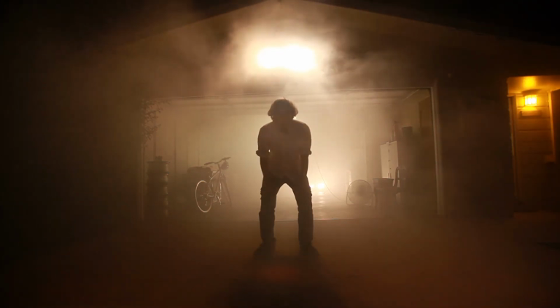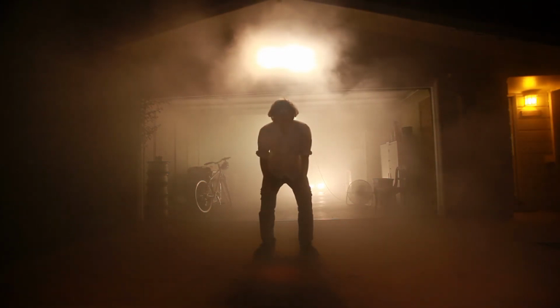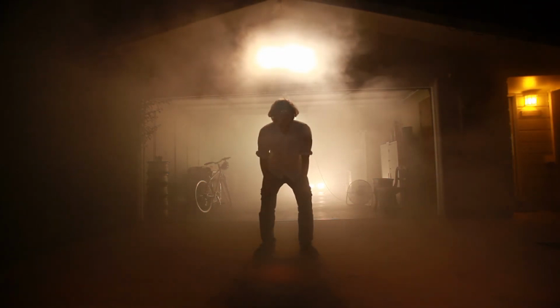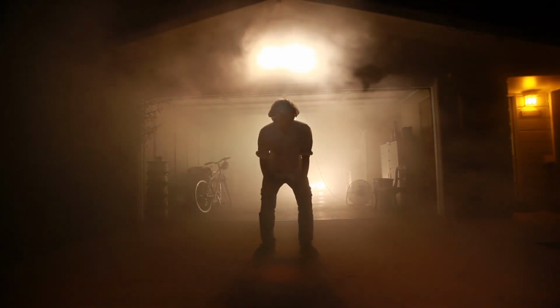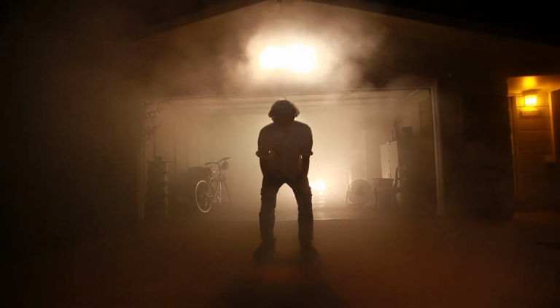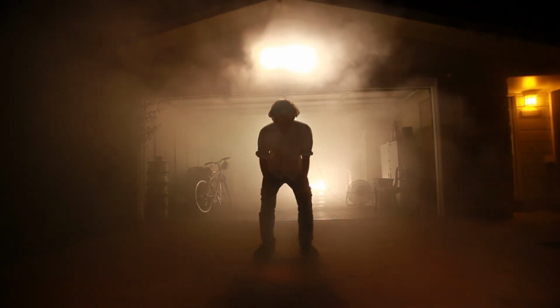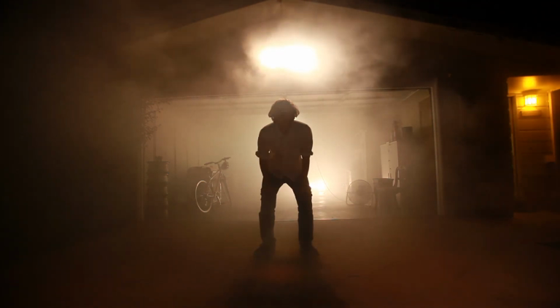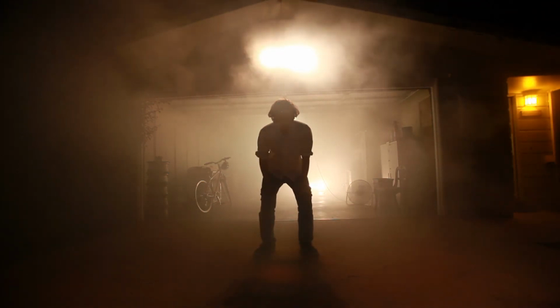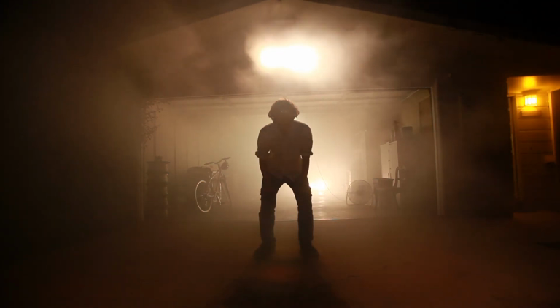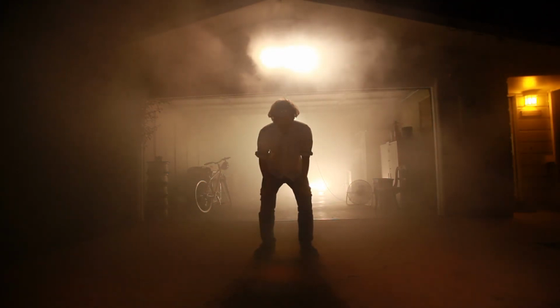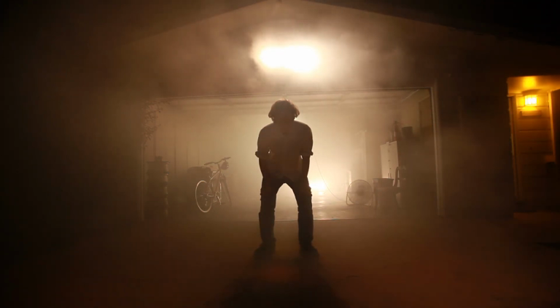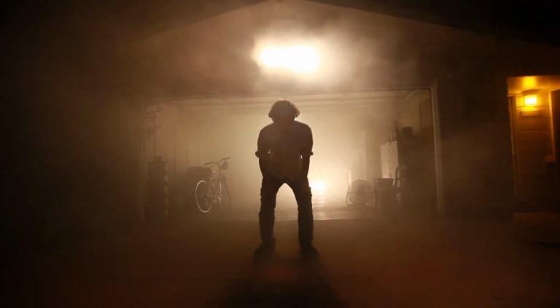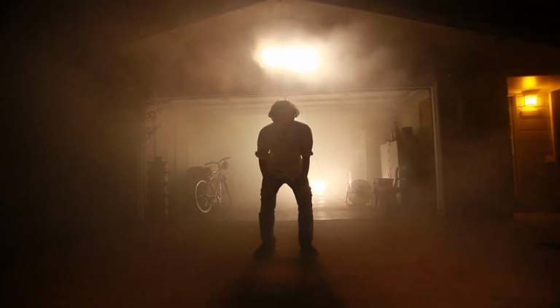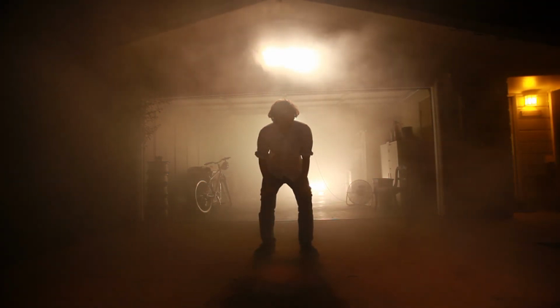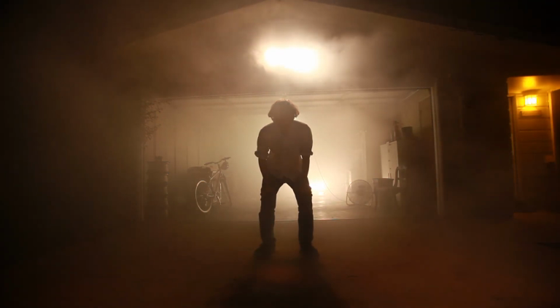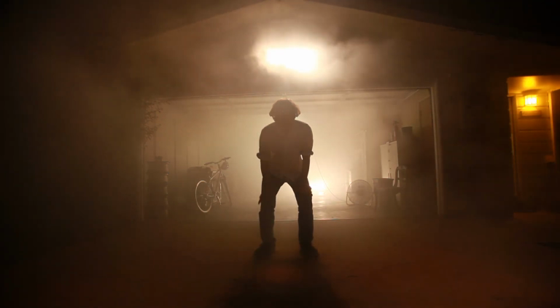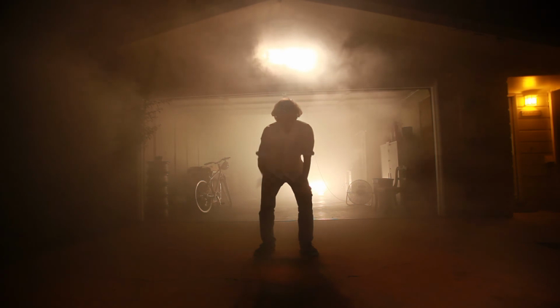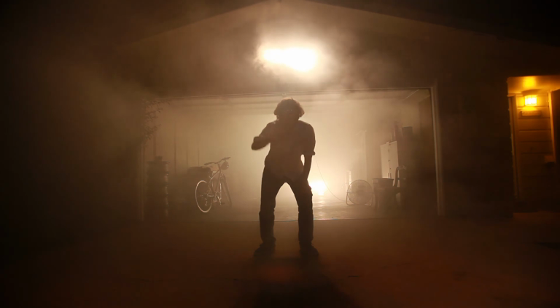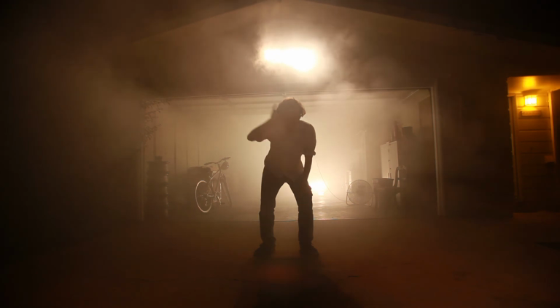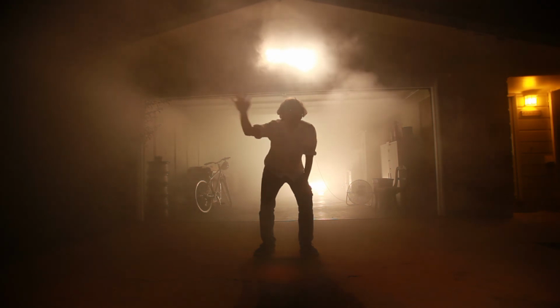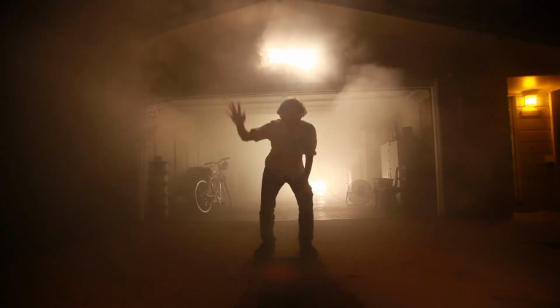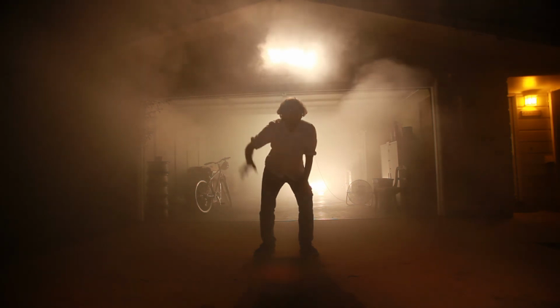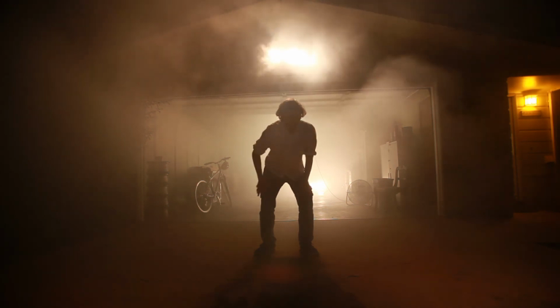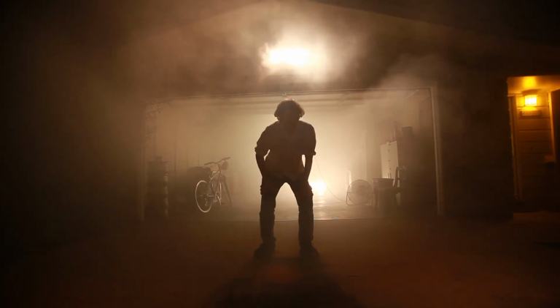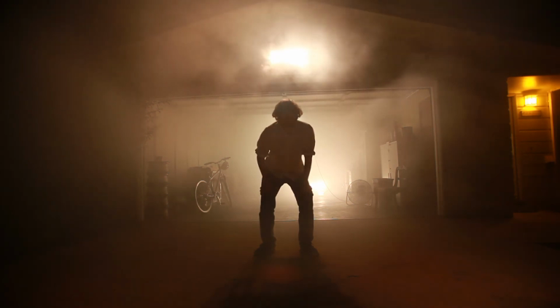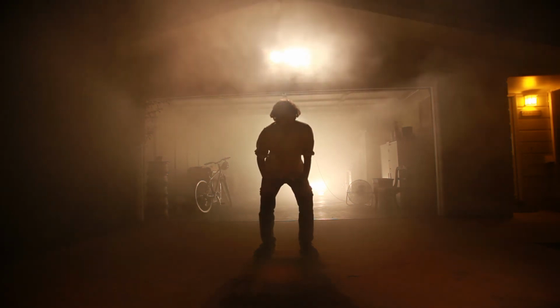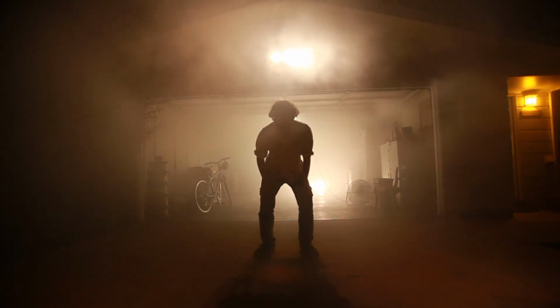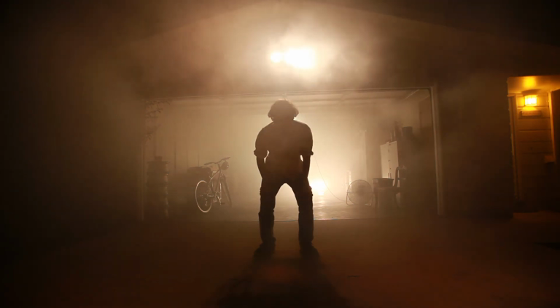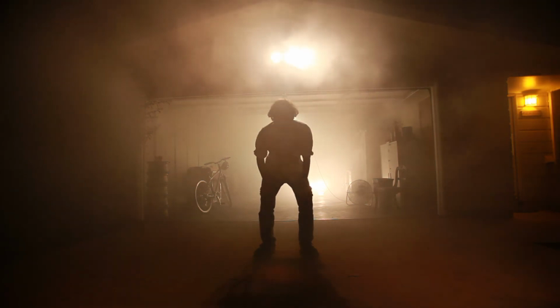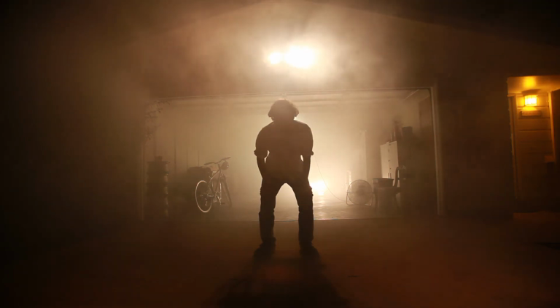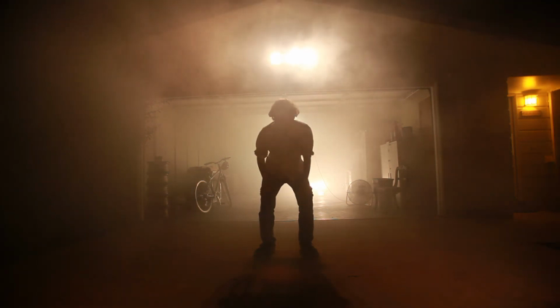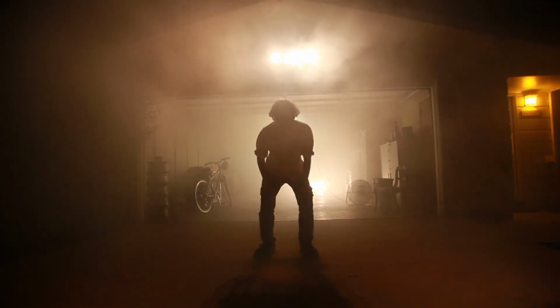I'm Professor Arnold Seepage, and we say goodbye for another episode of Backyard Science.